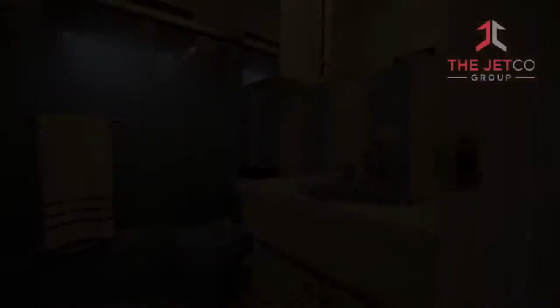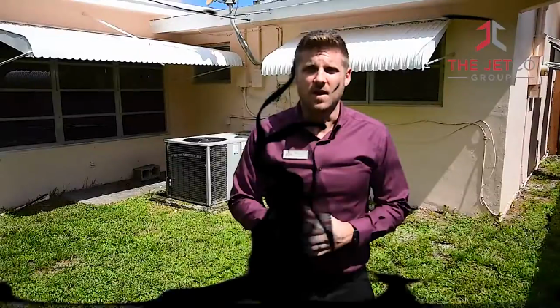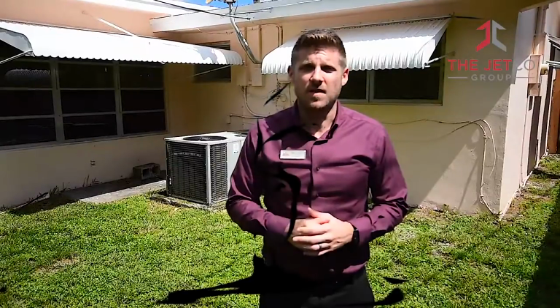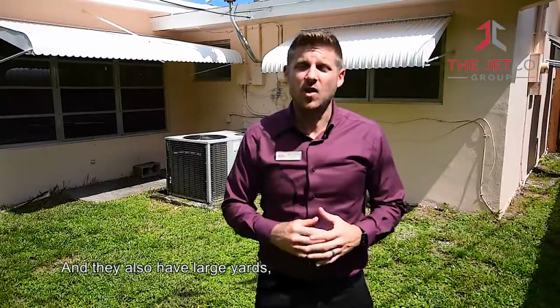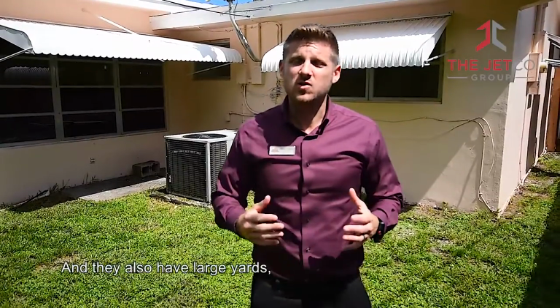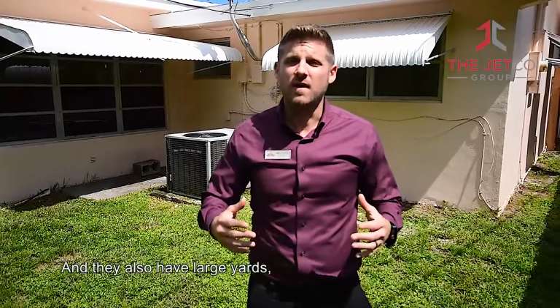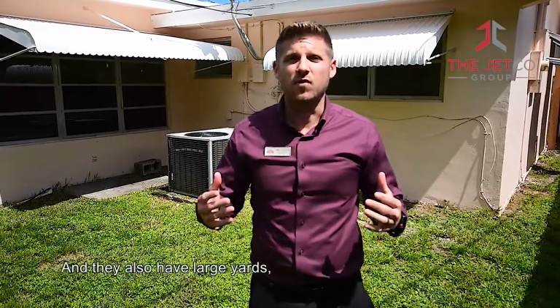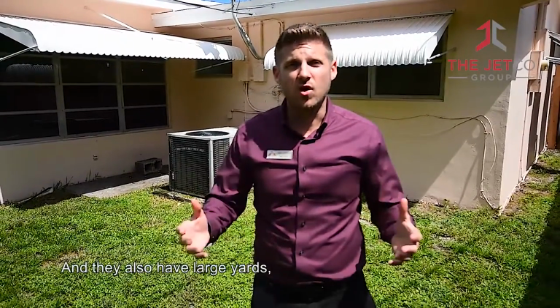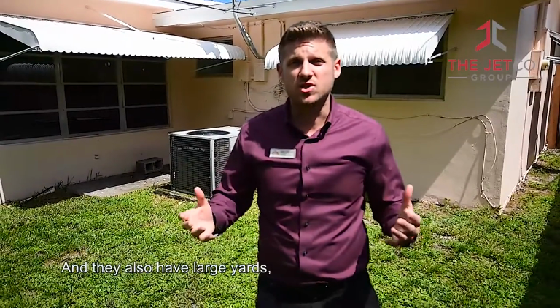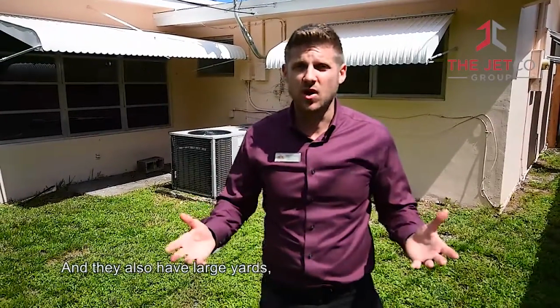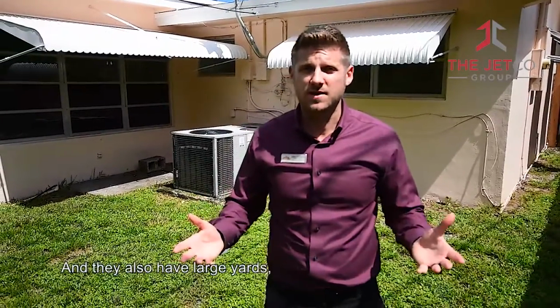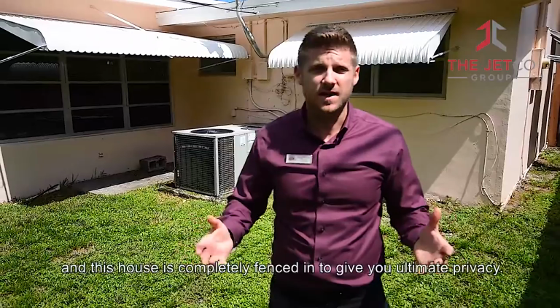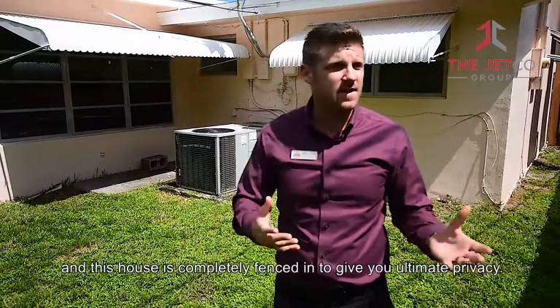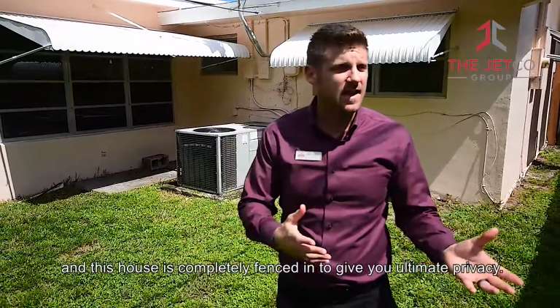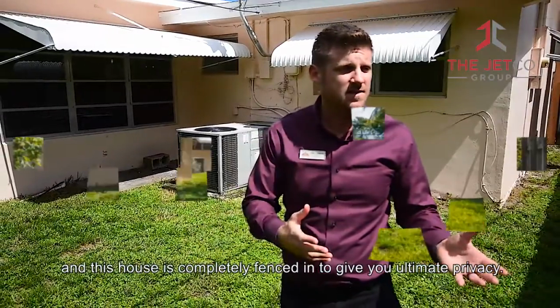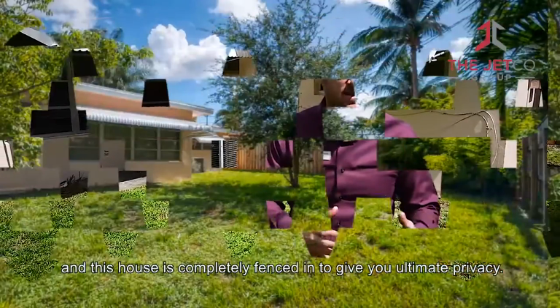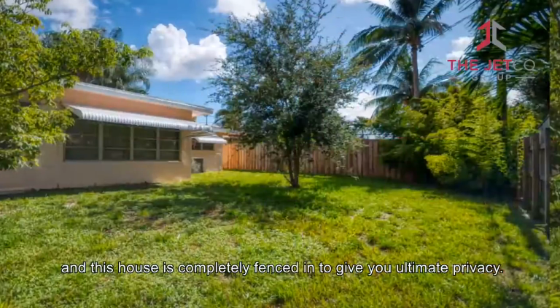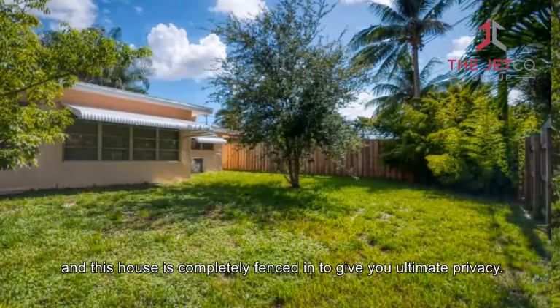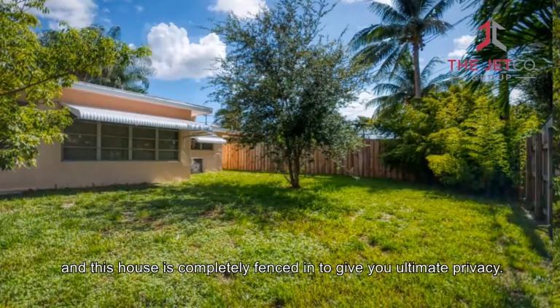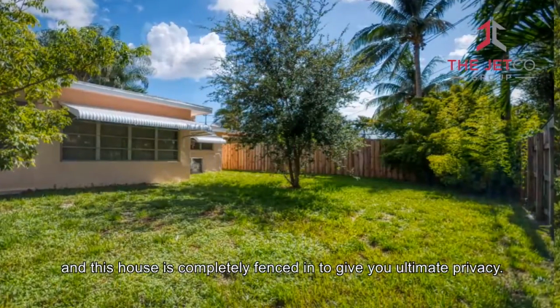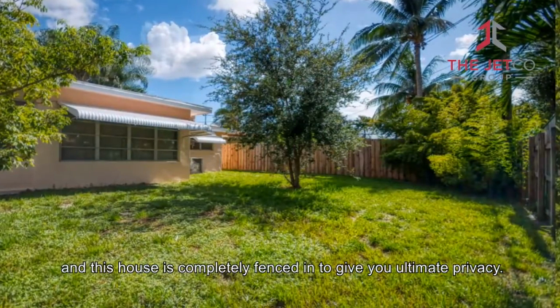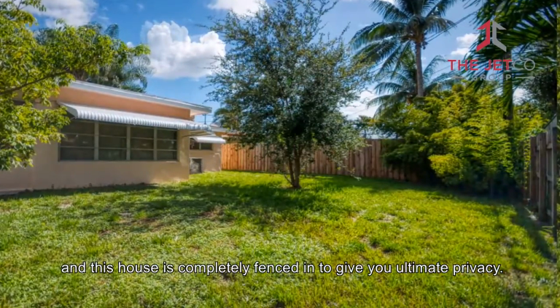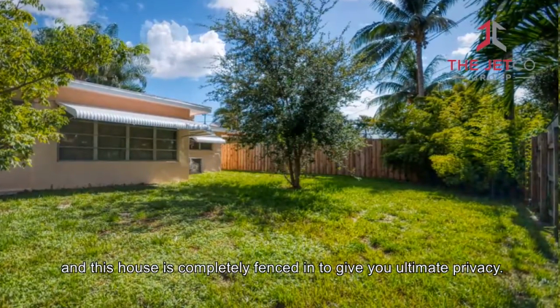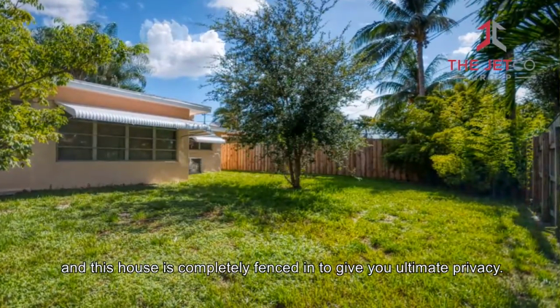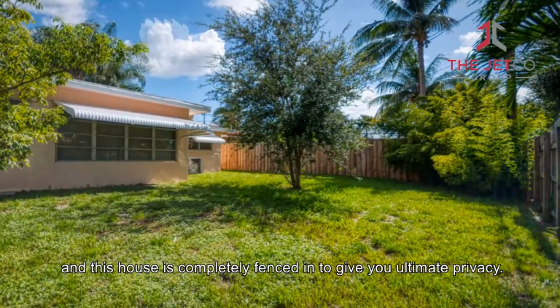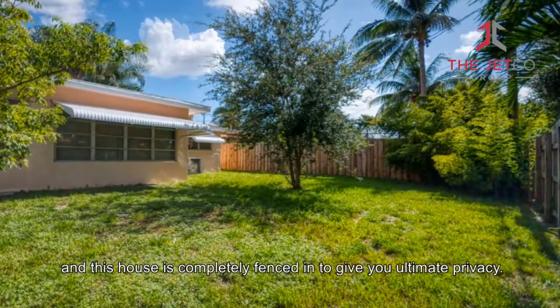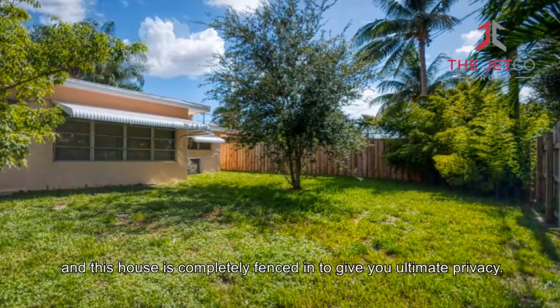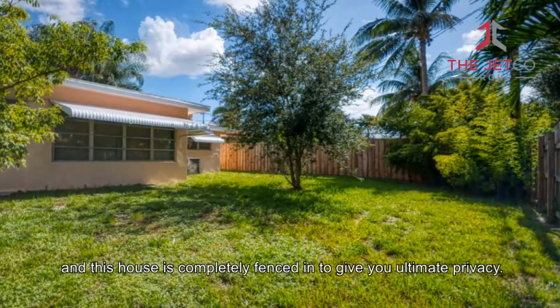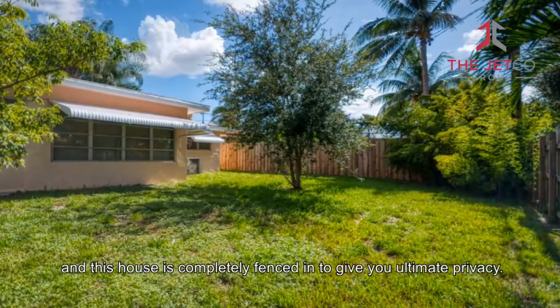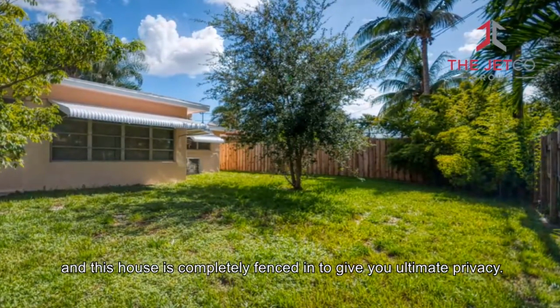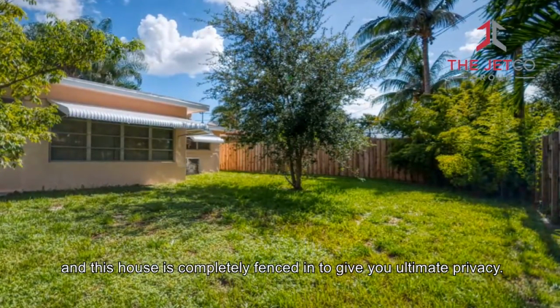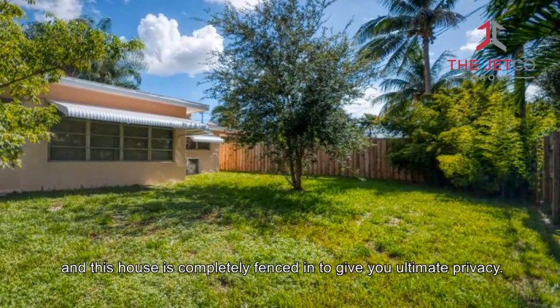They also have large yards, and this house is completely fenced in to give you ultimate privacy.